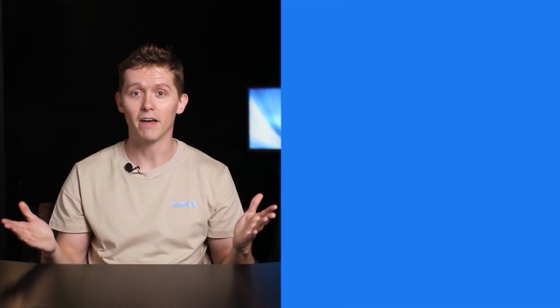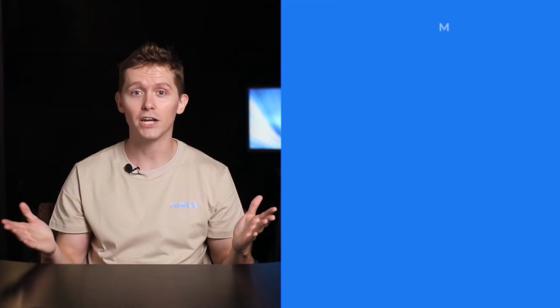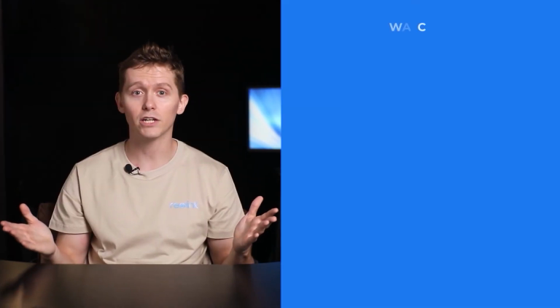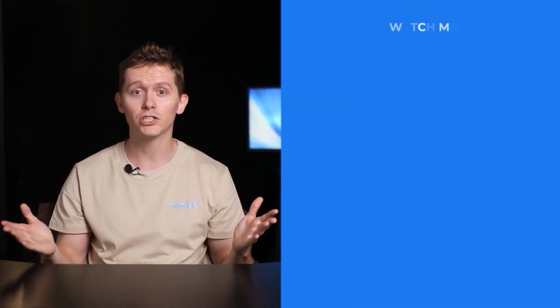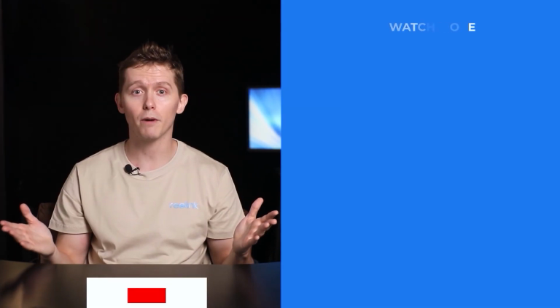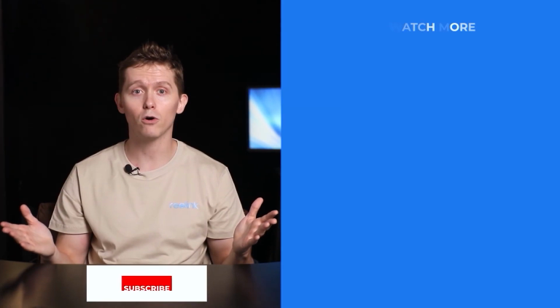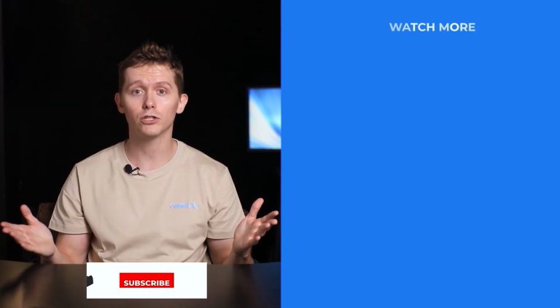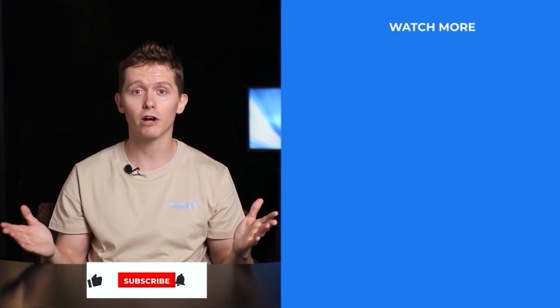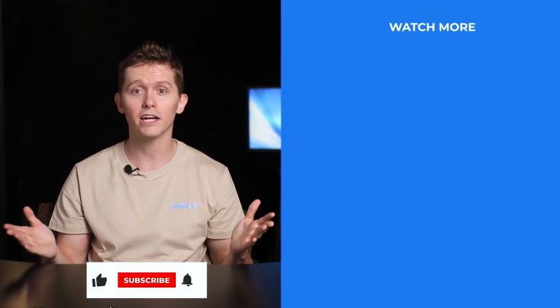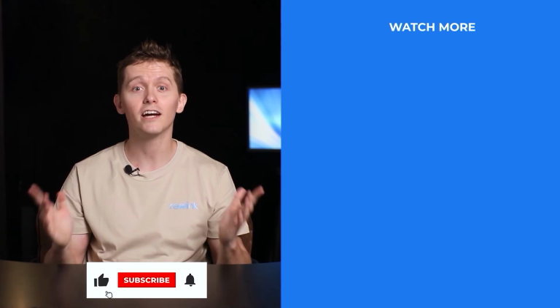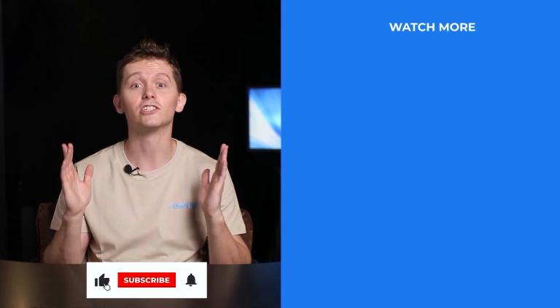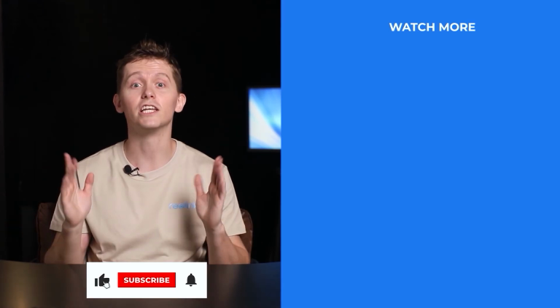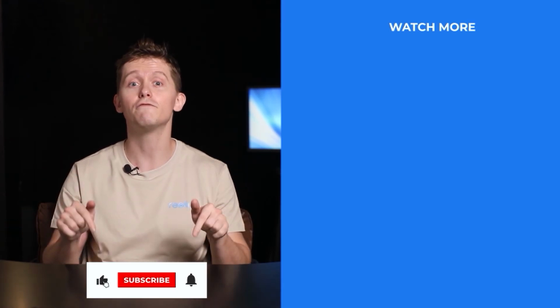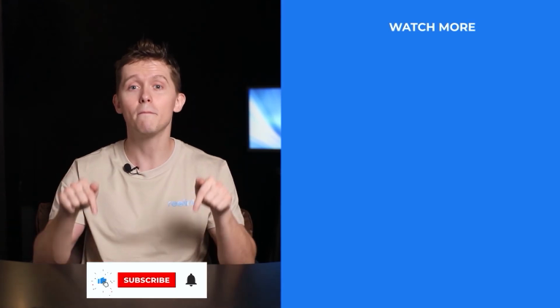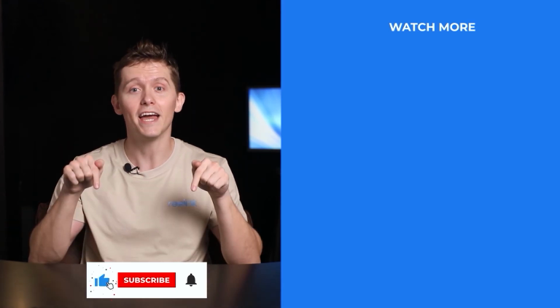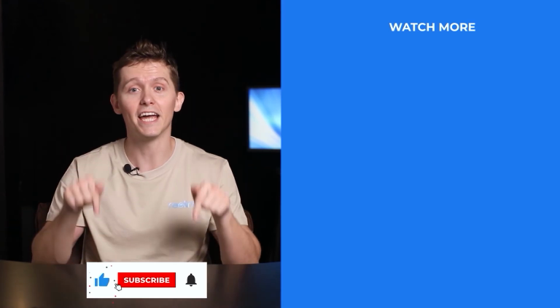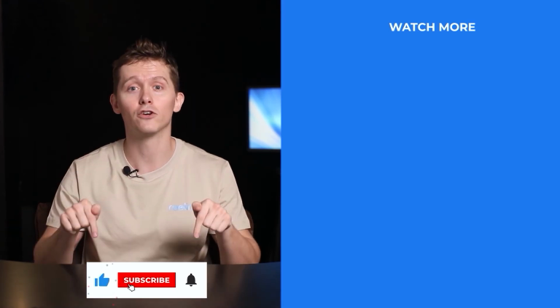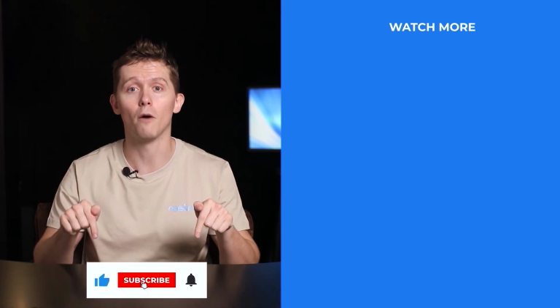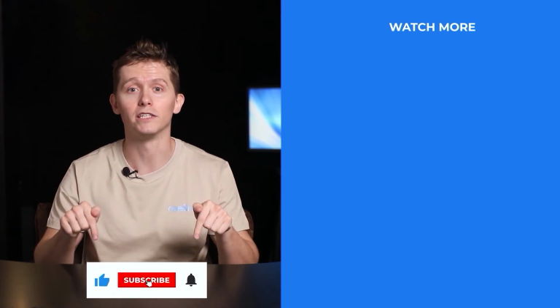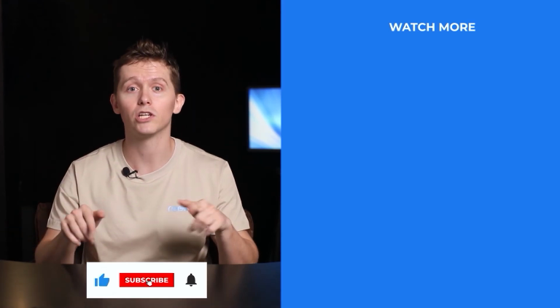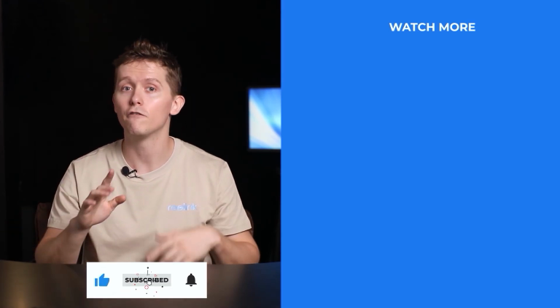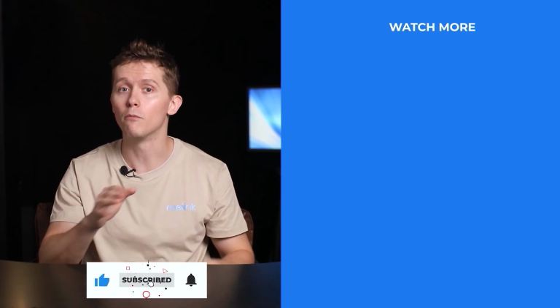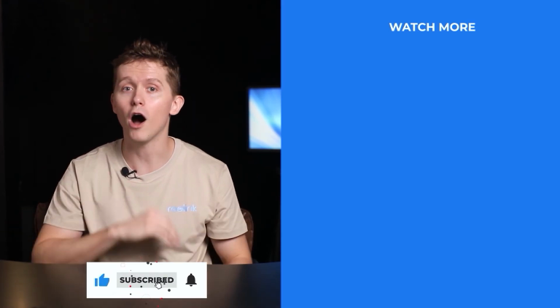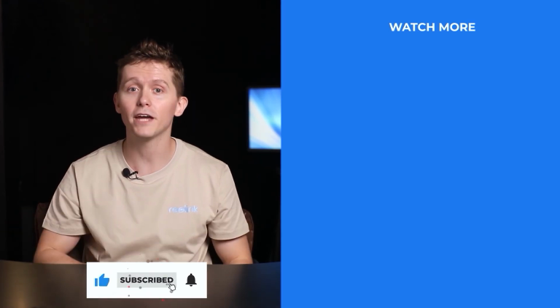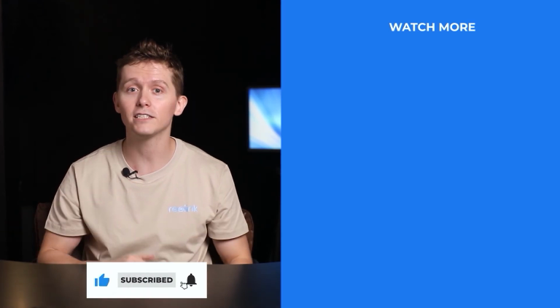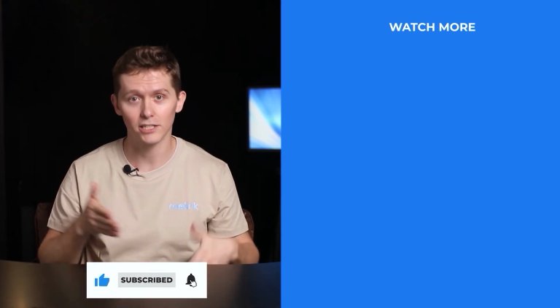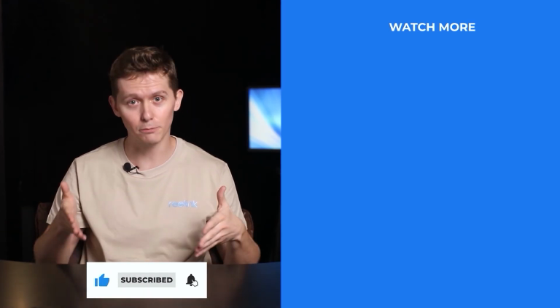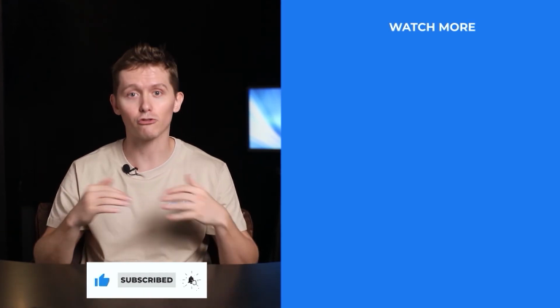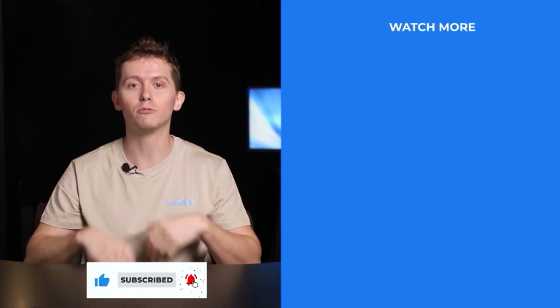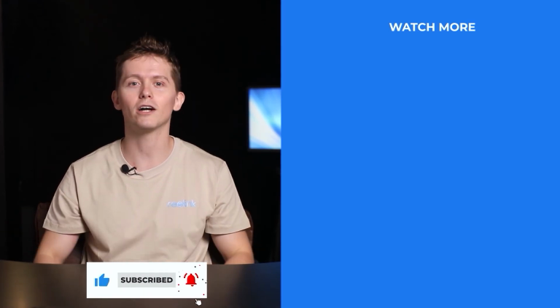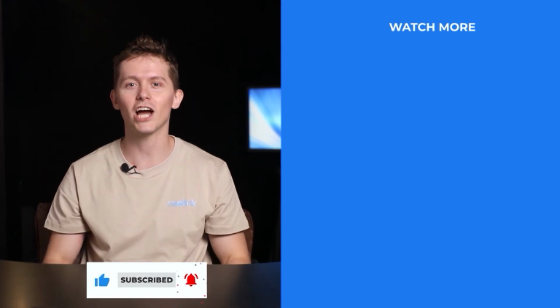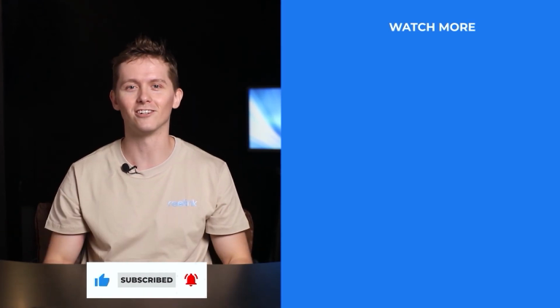Any questions about auto tracking? Just leave them in the comments. For more updates, please subscribe to our channel.